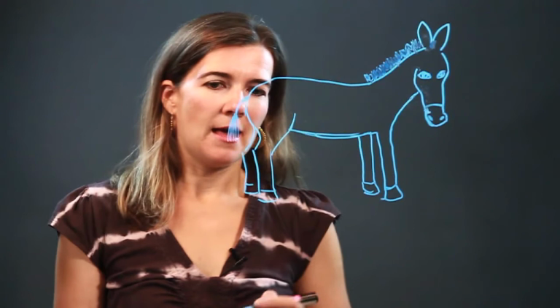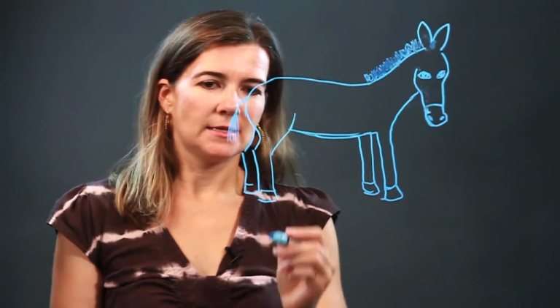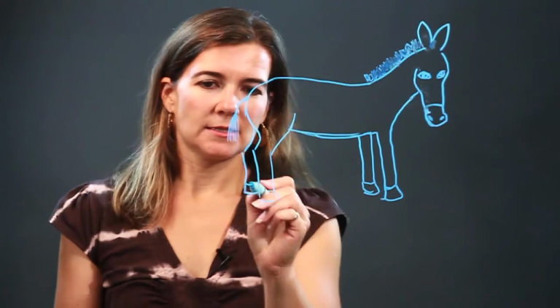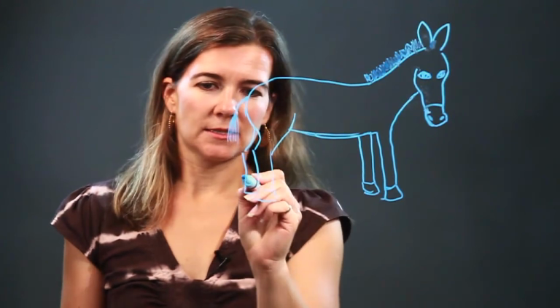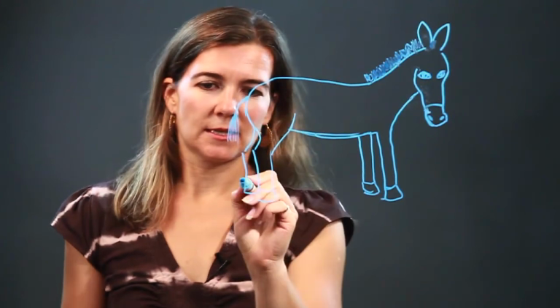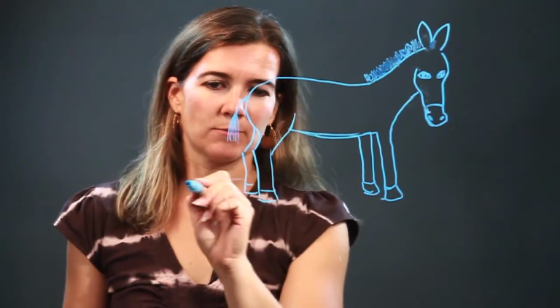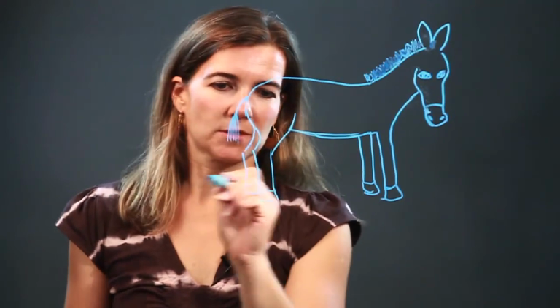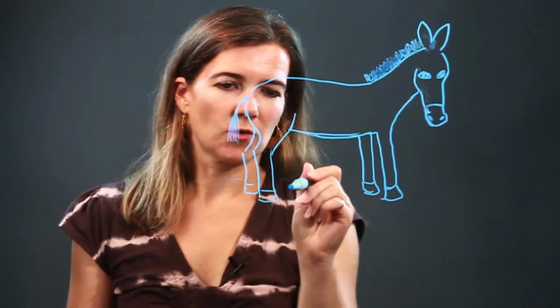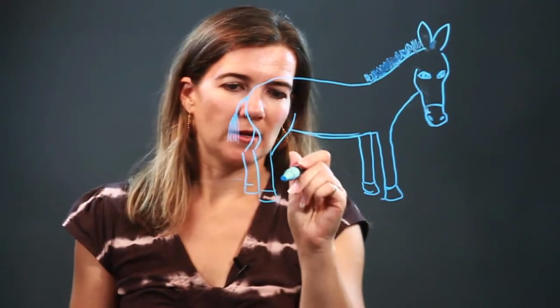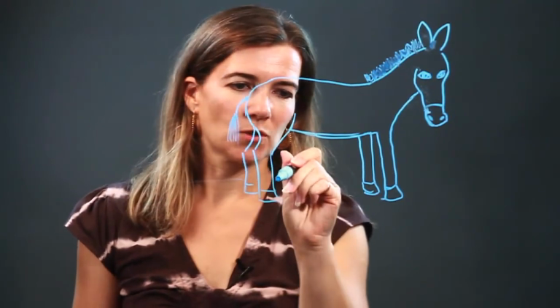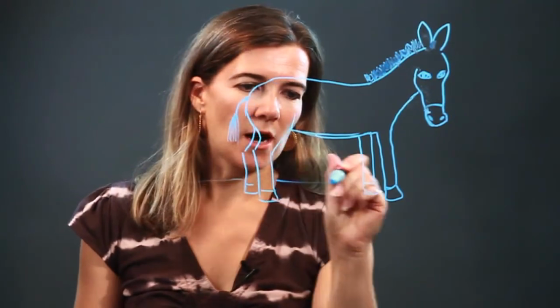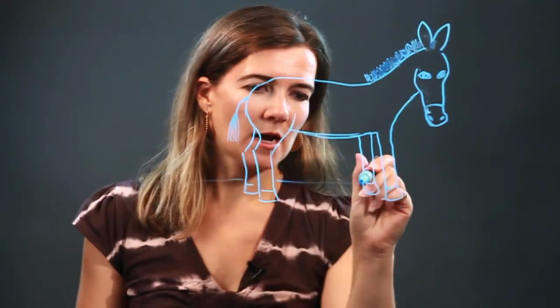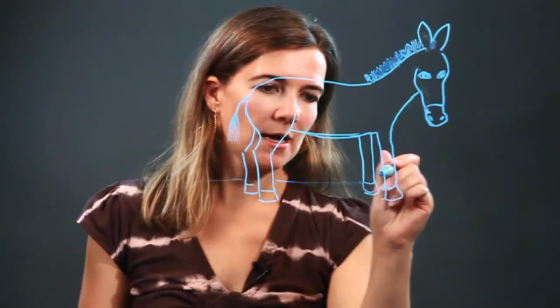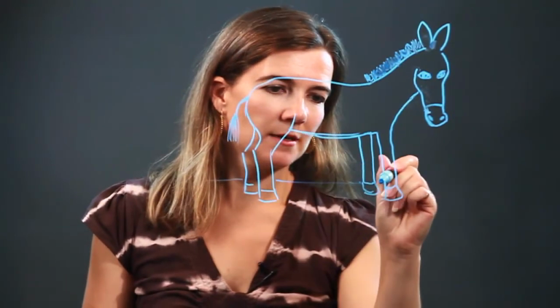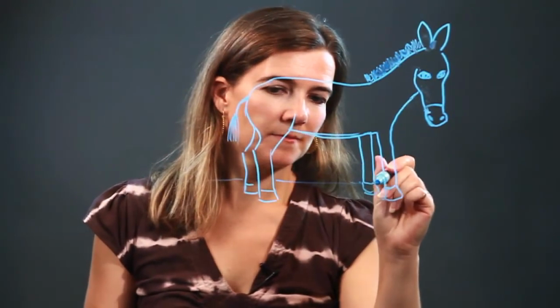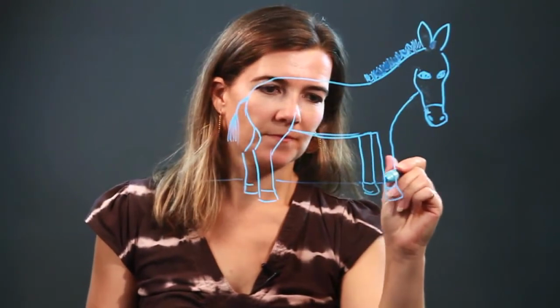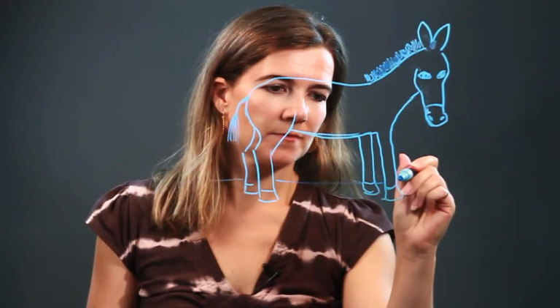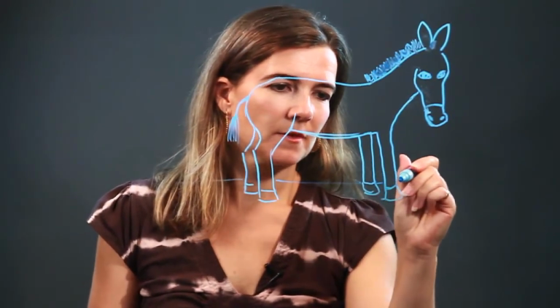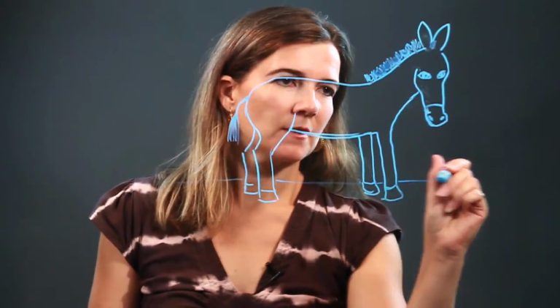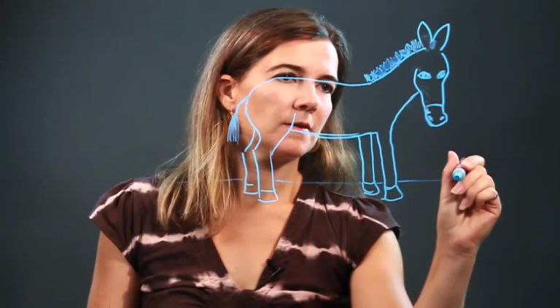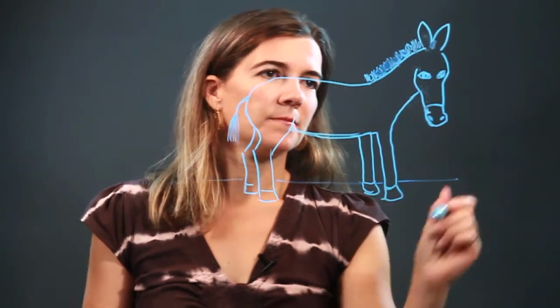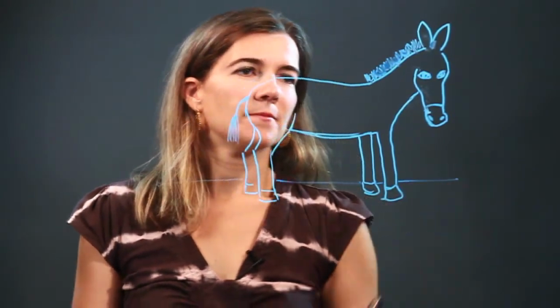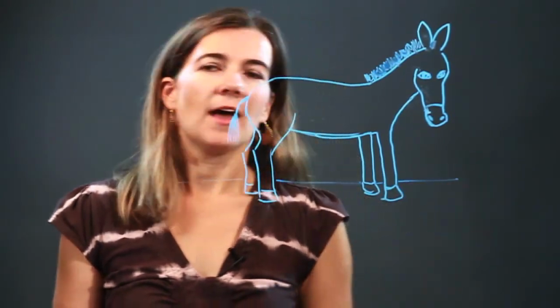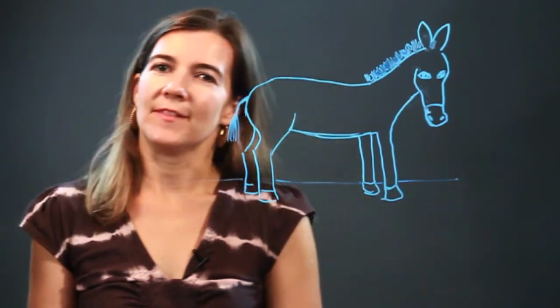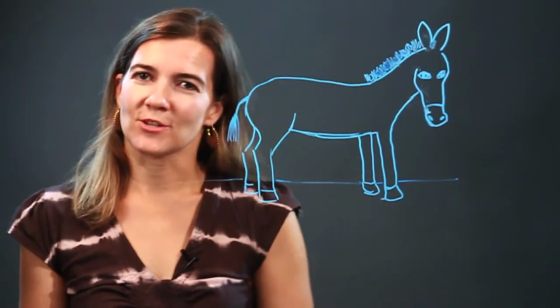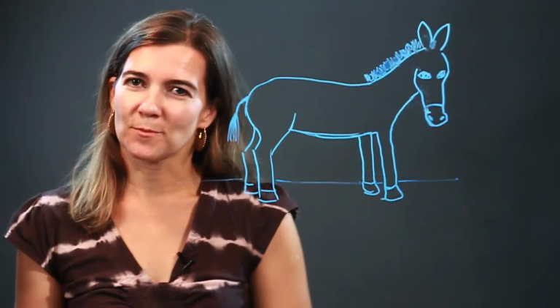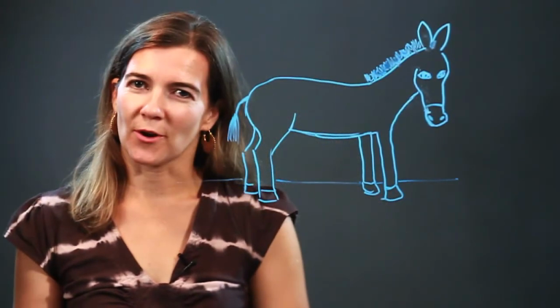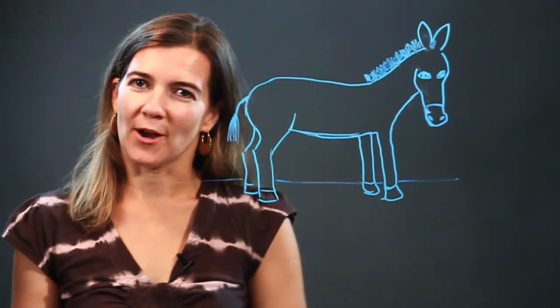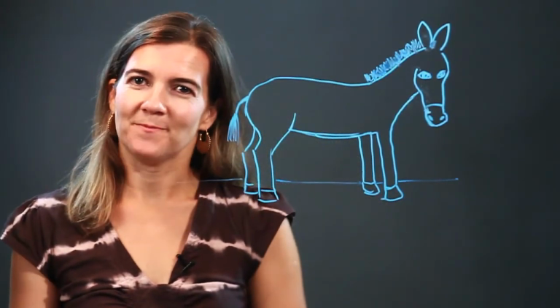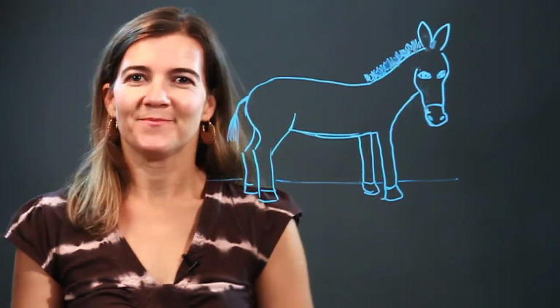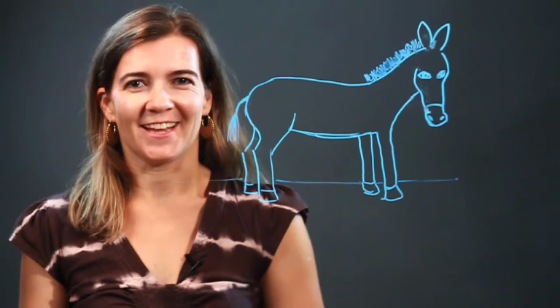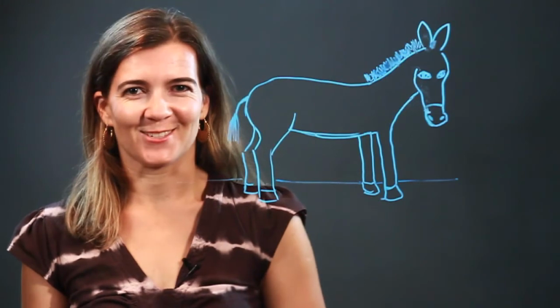Give him some ground to walk on. And there's your burrow. Enjoy.